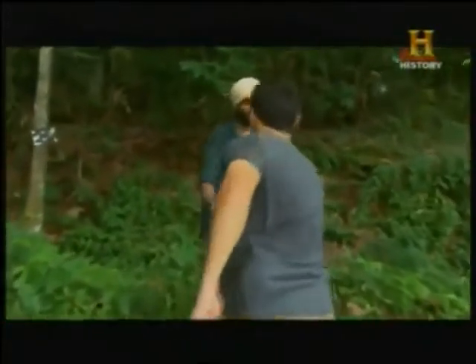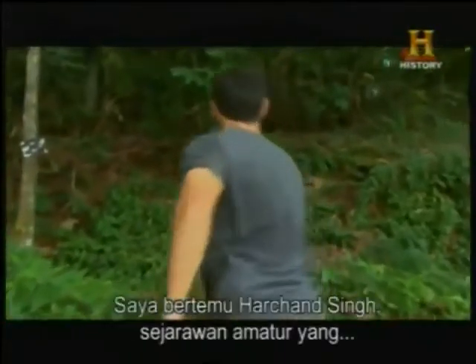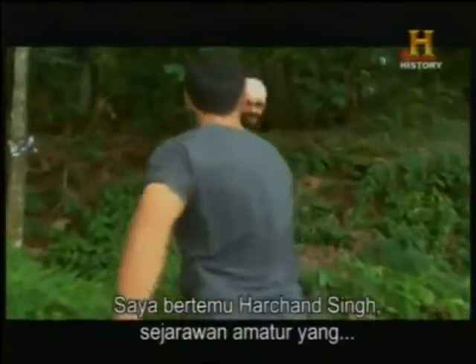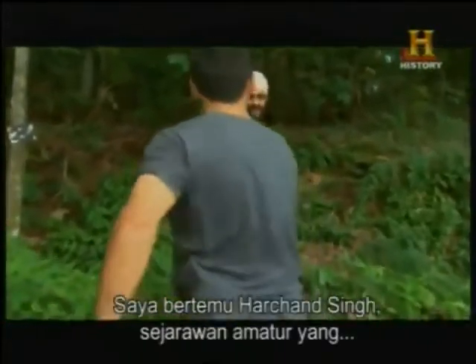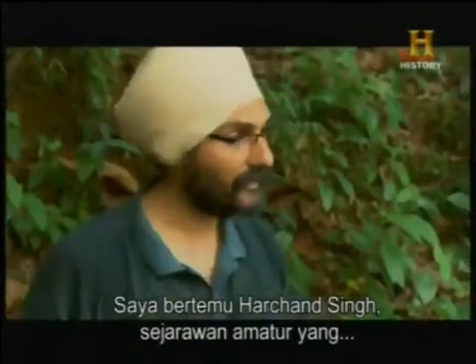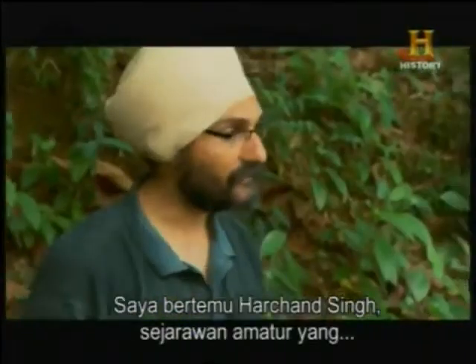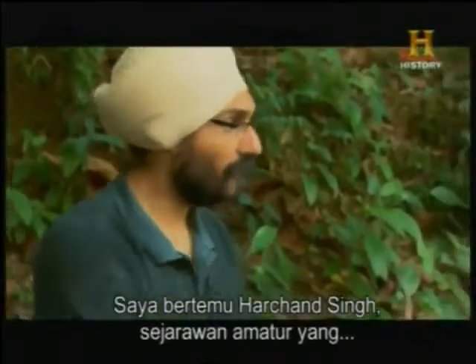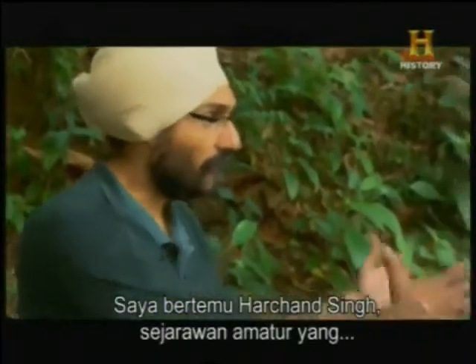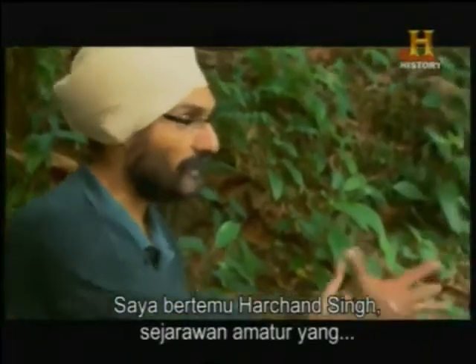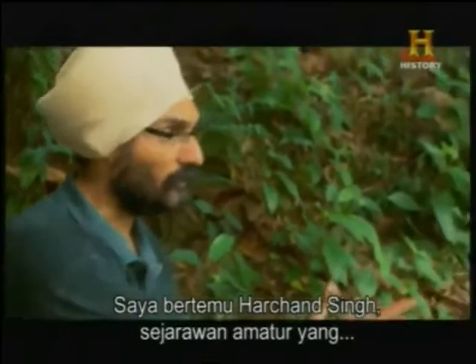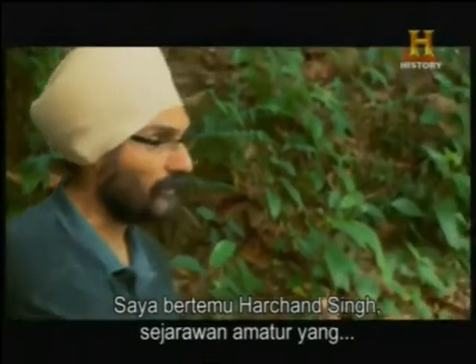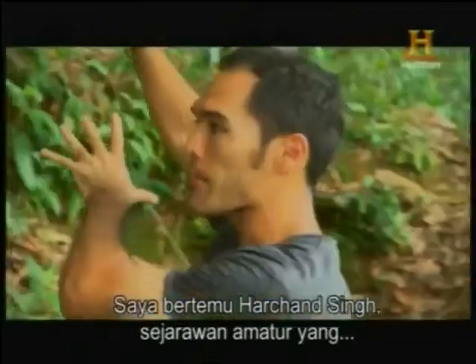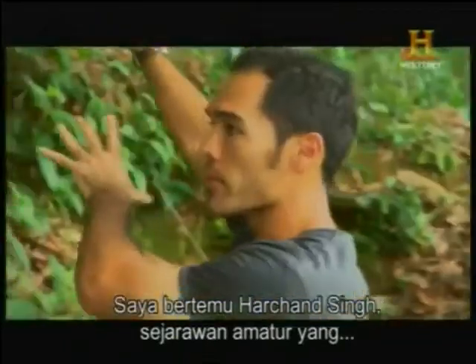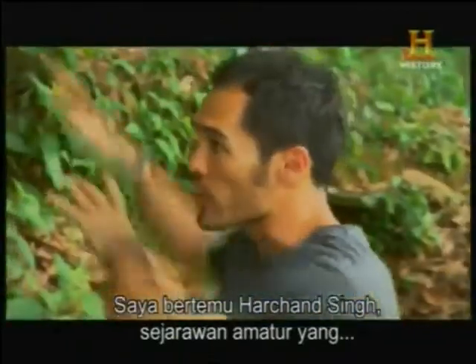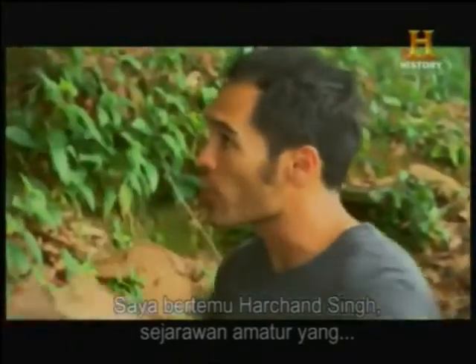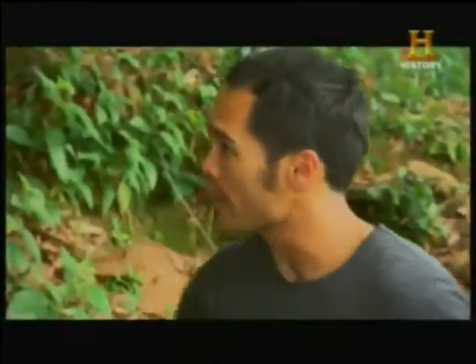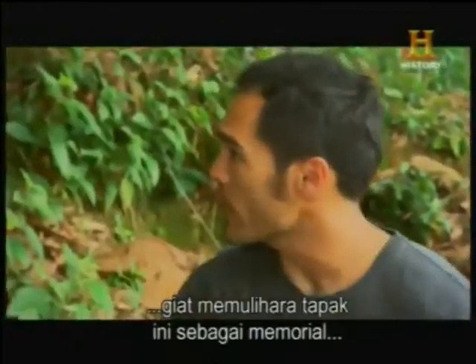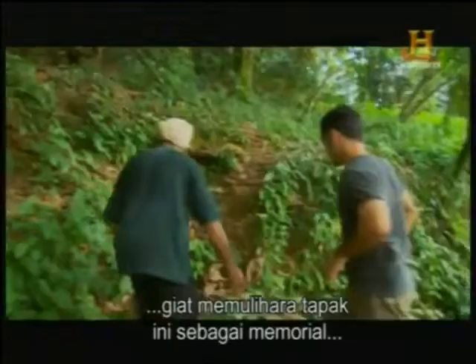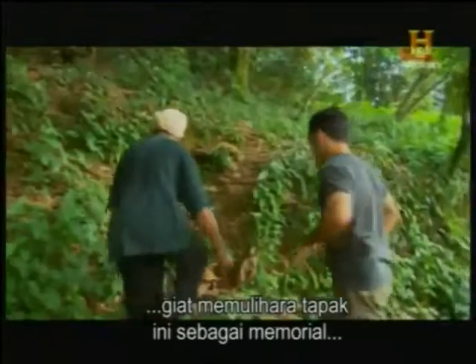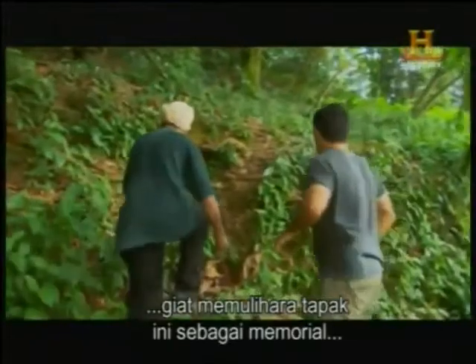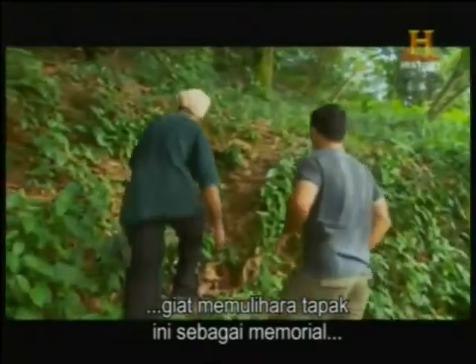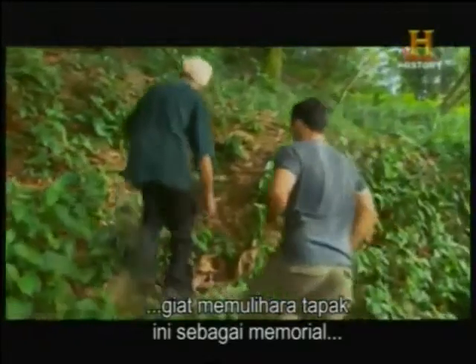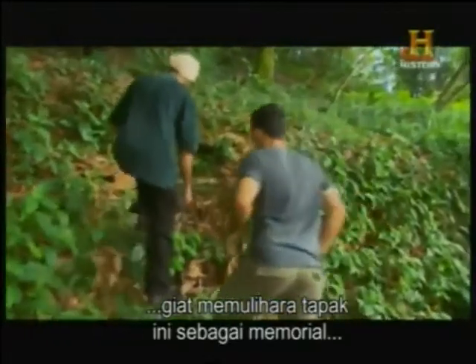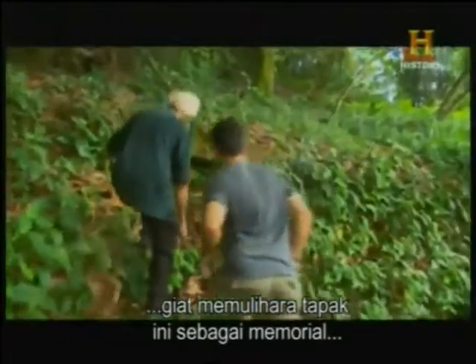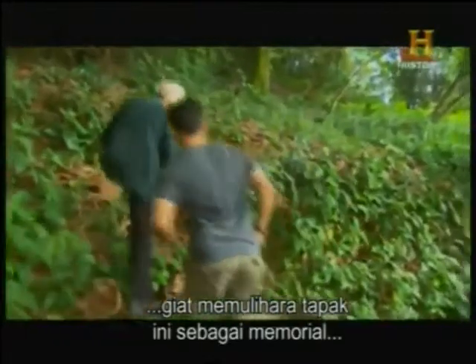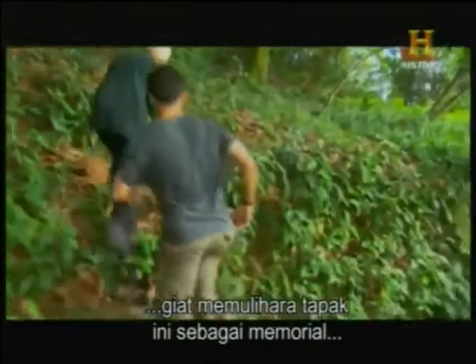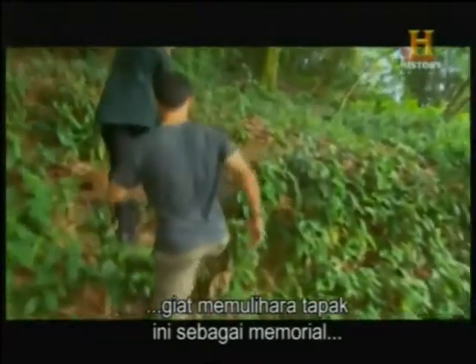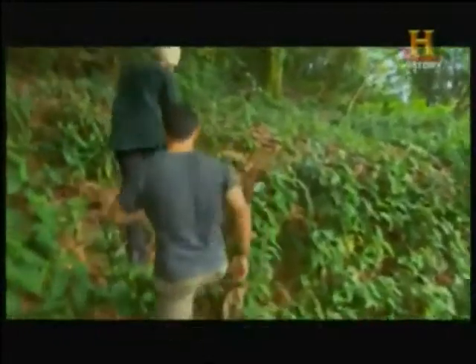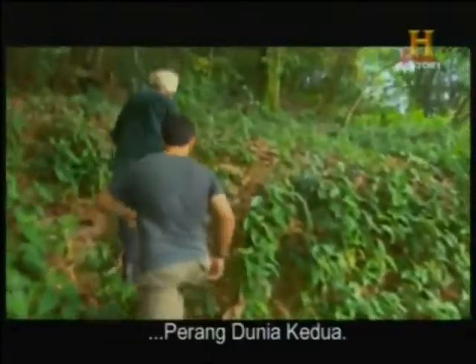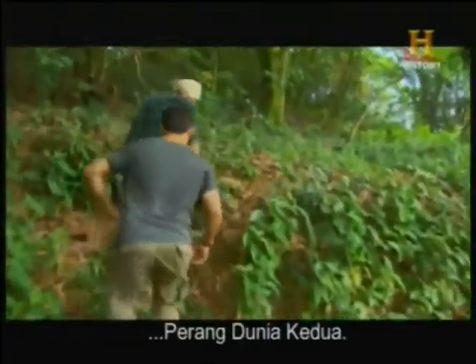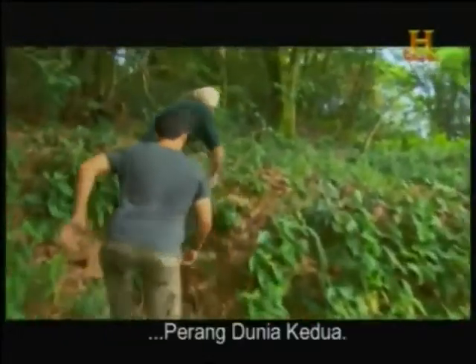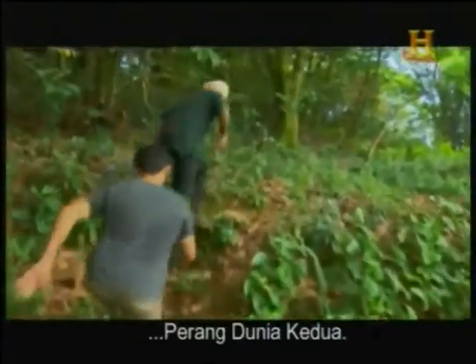I meet up with Harchan Singh, an amateur historian dedicated to preserving this site as a World War II memorial.